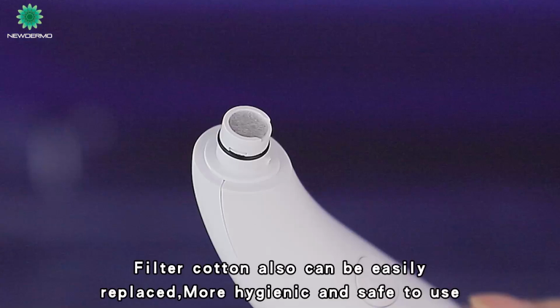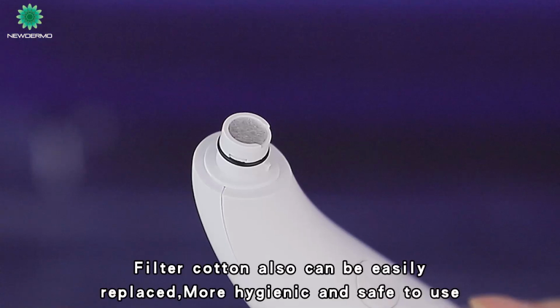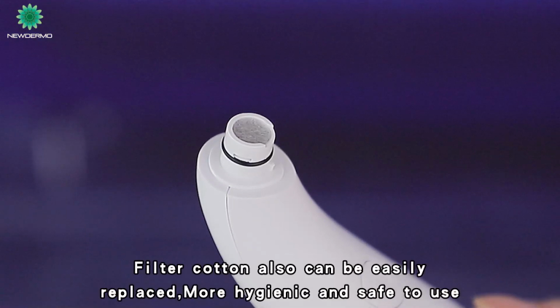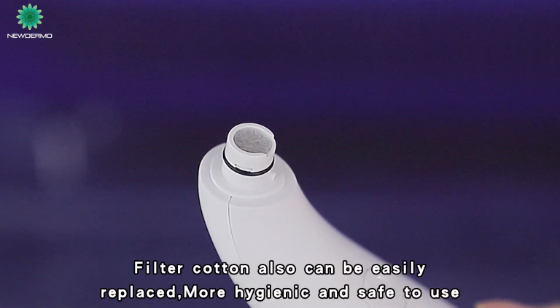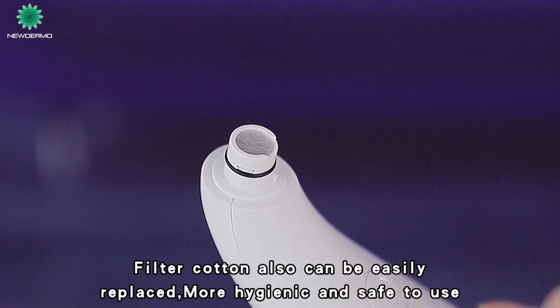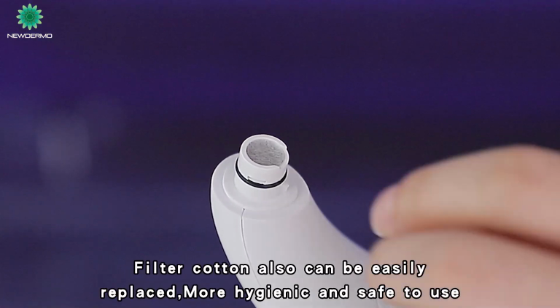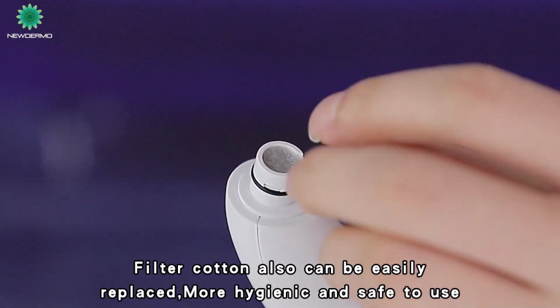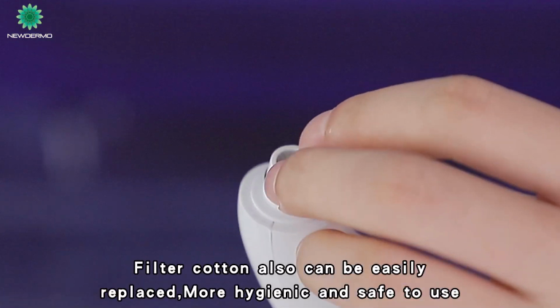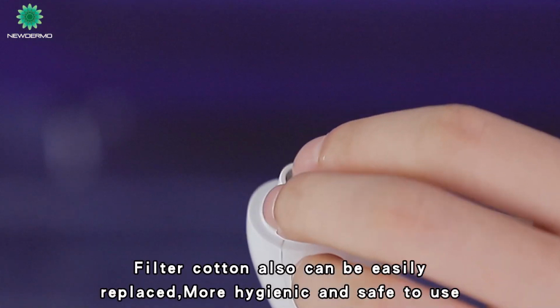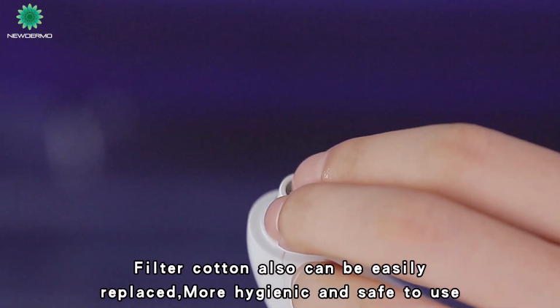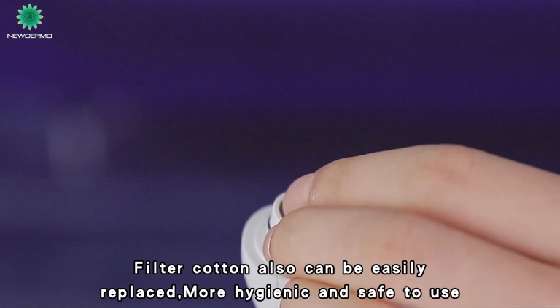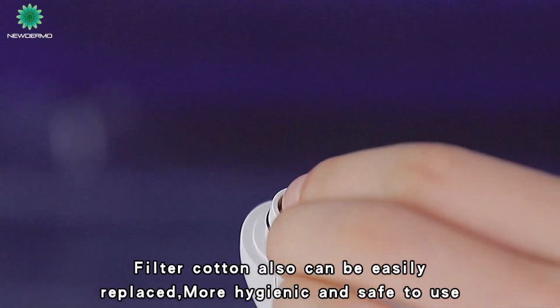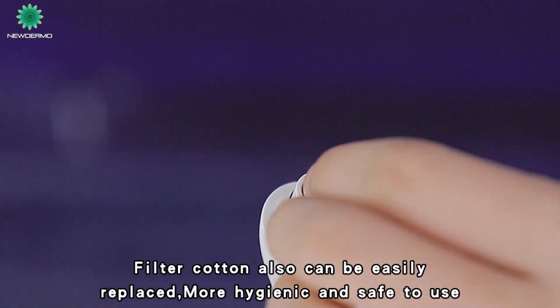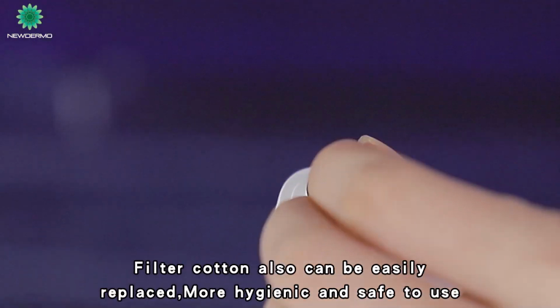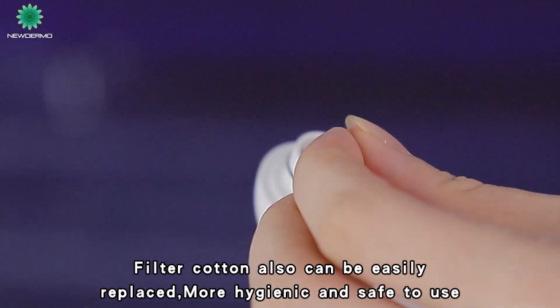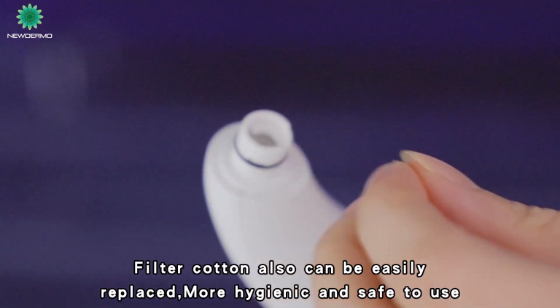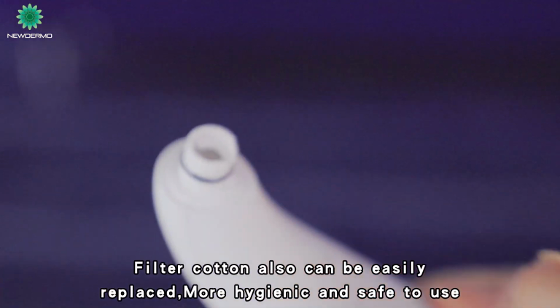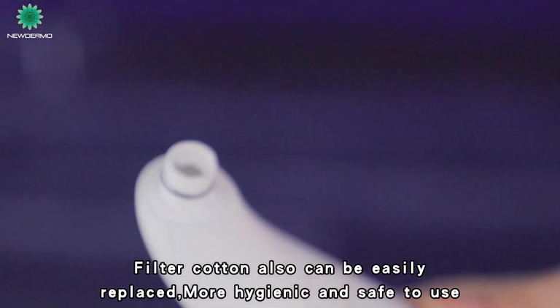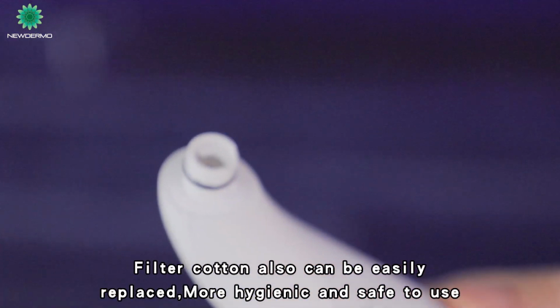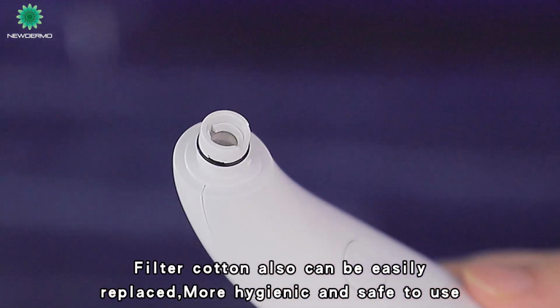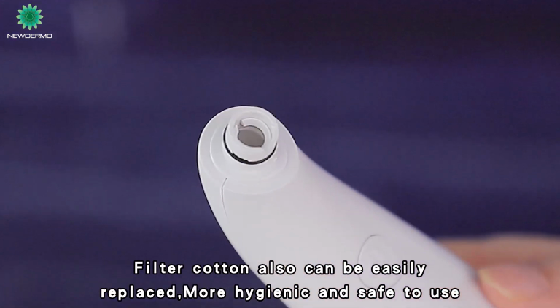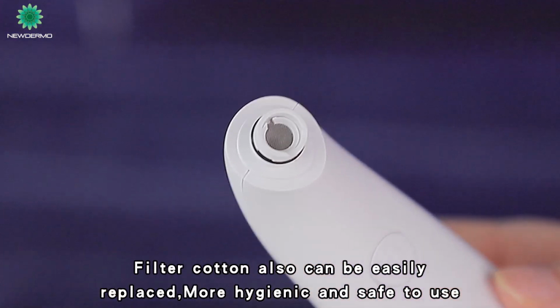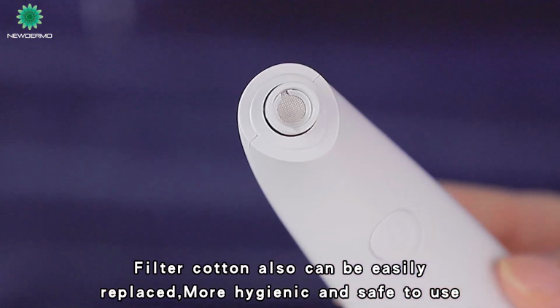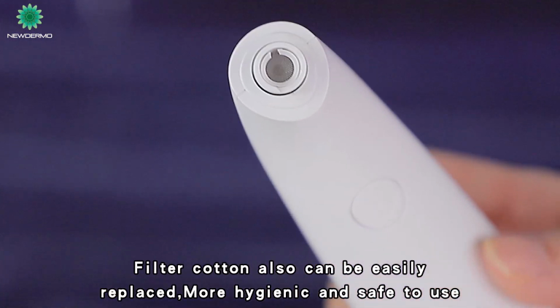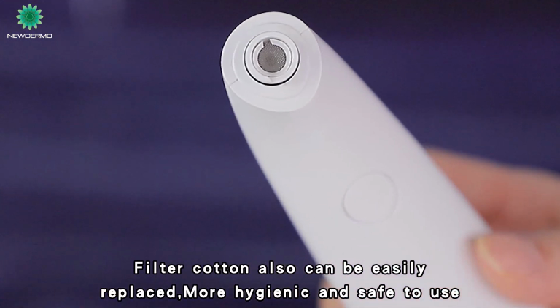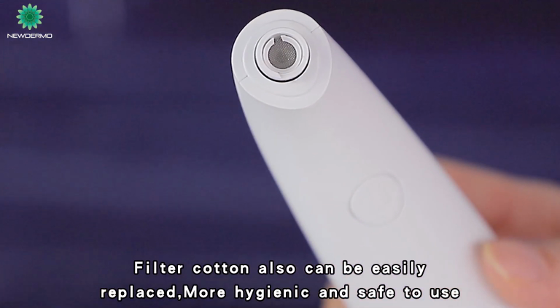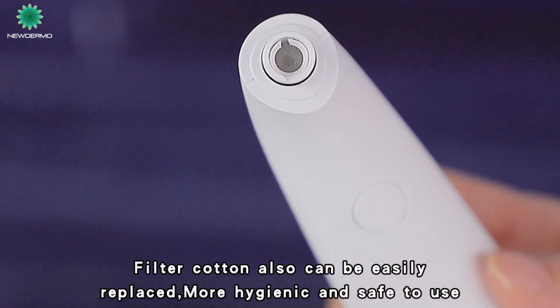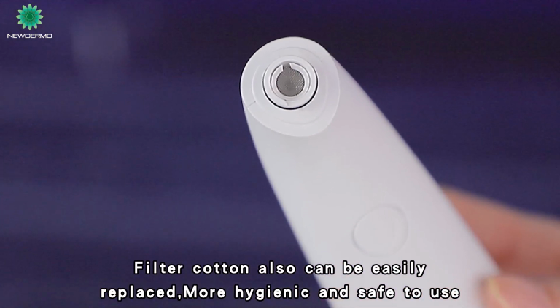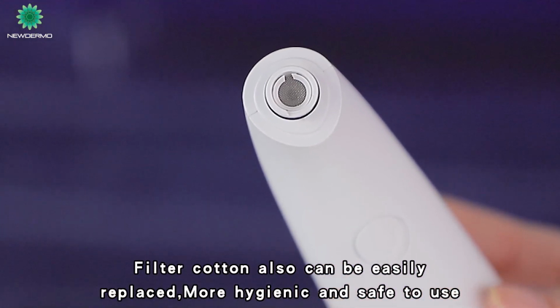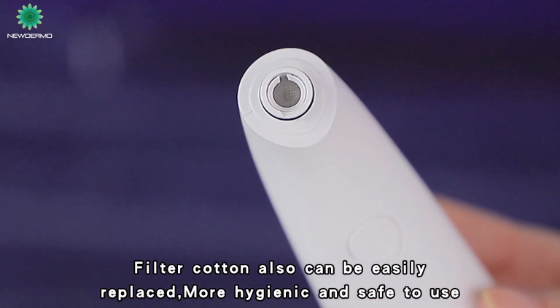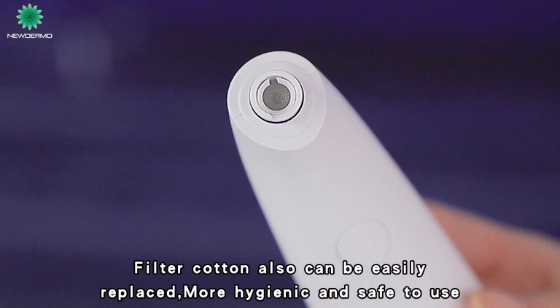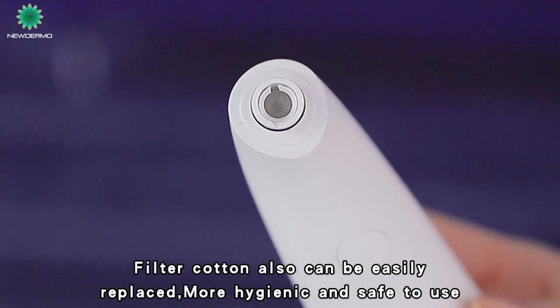The filter cotton can also be easily replaced, making it more hygienic and safe to use.